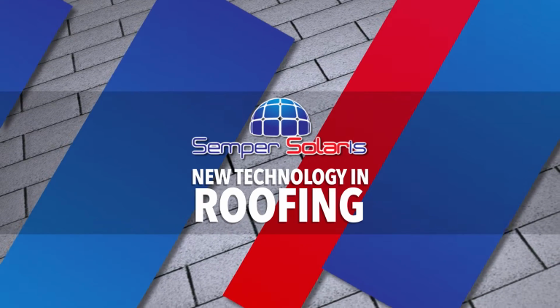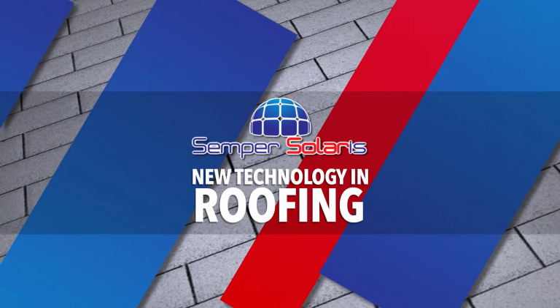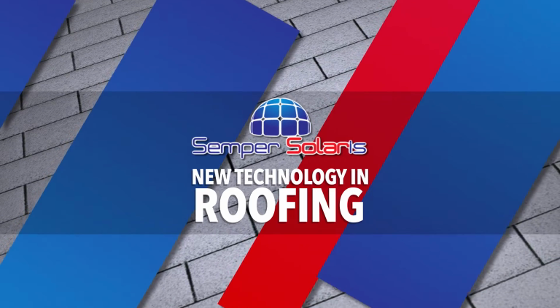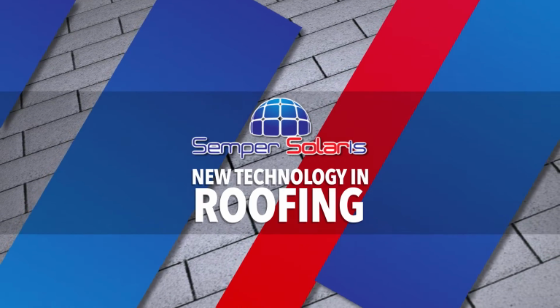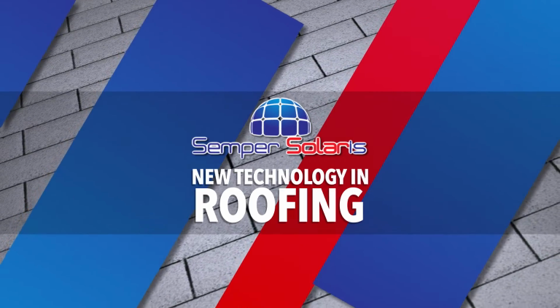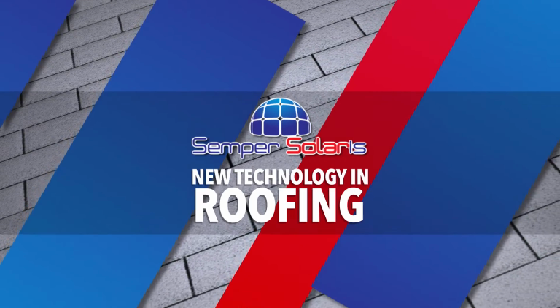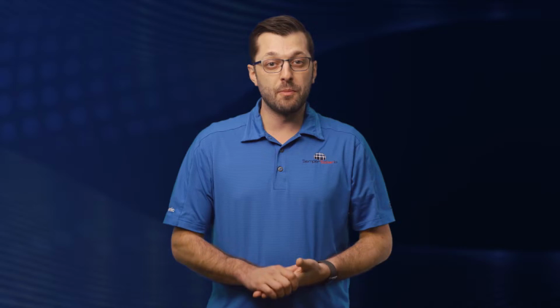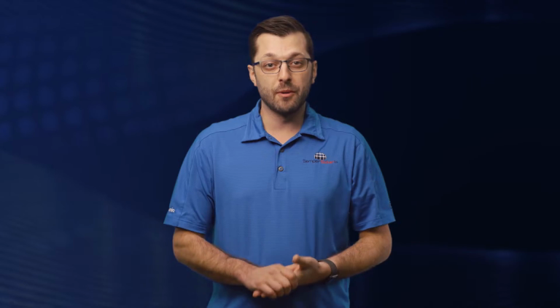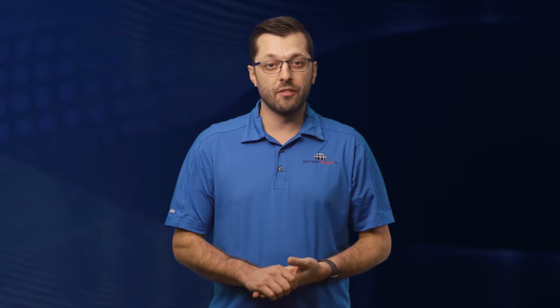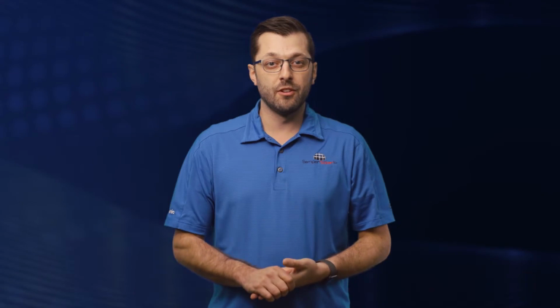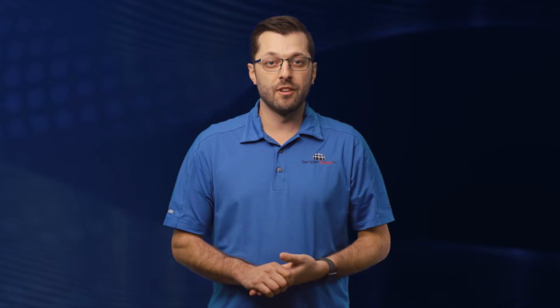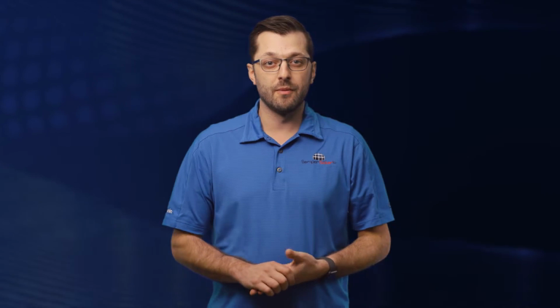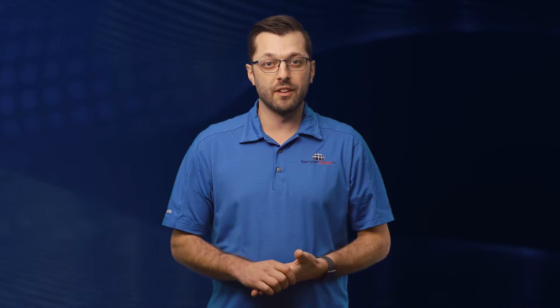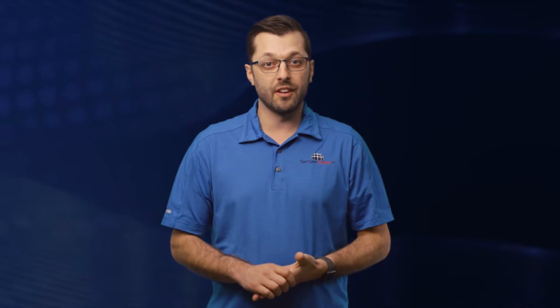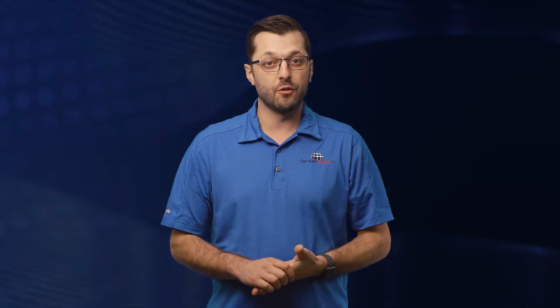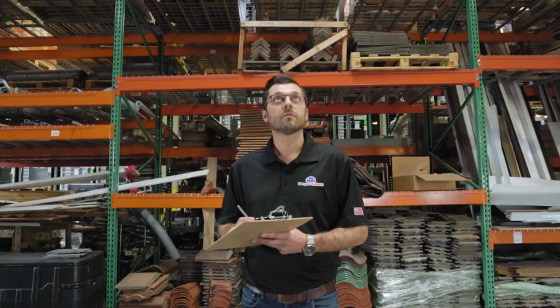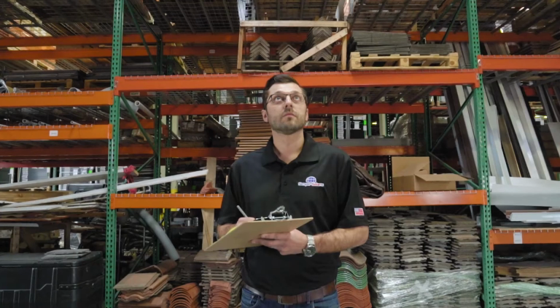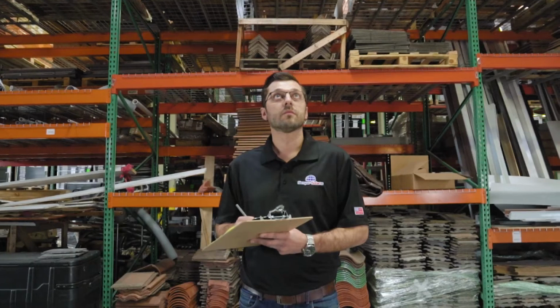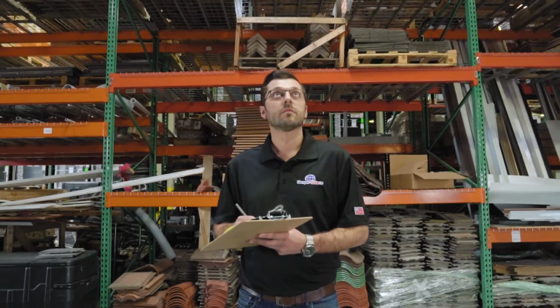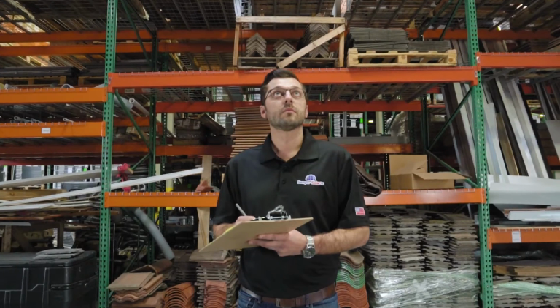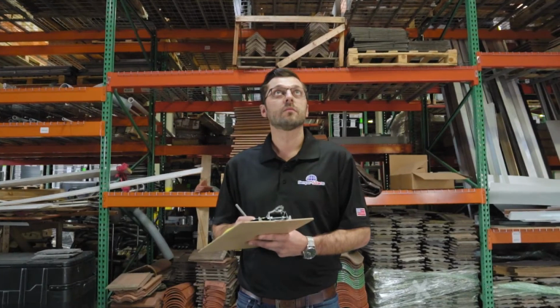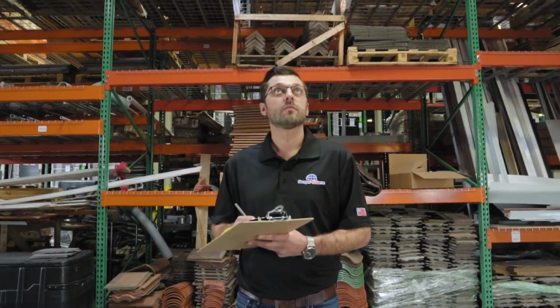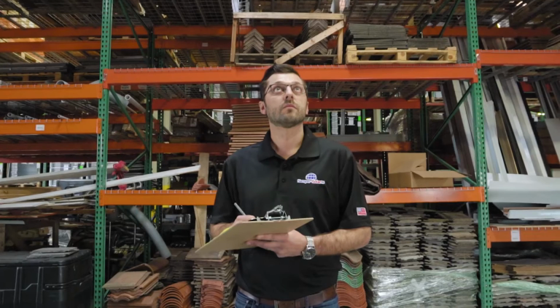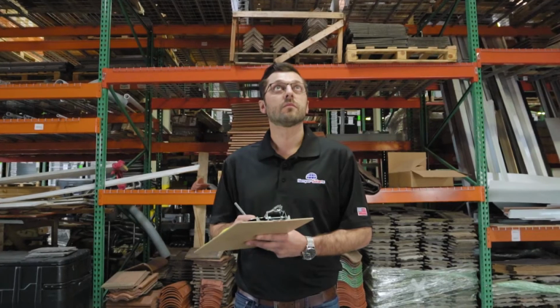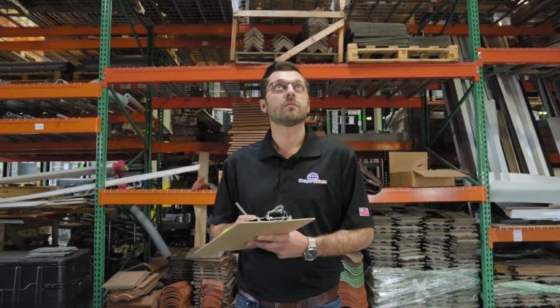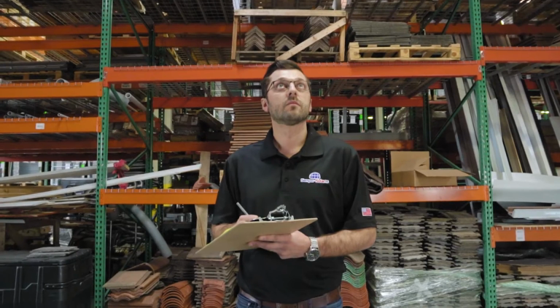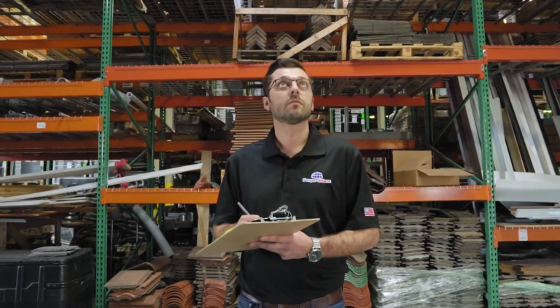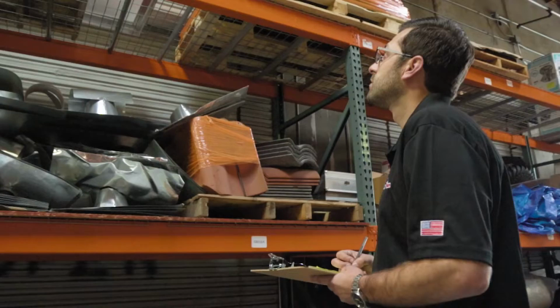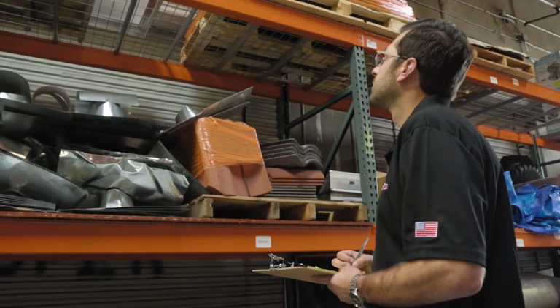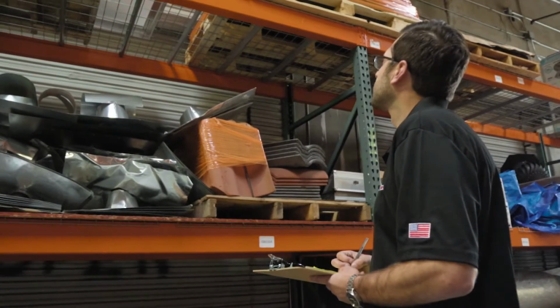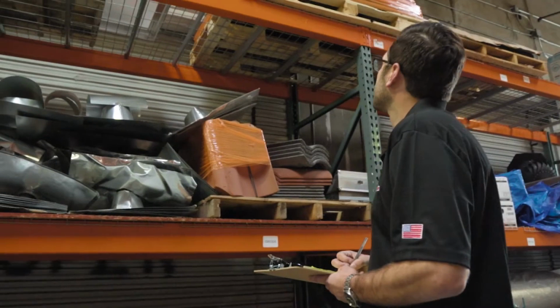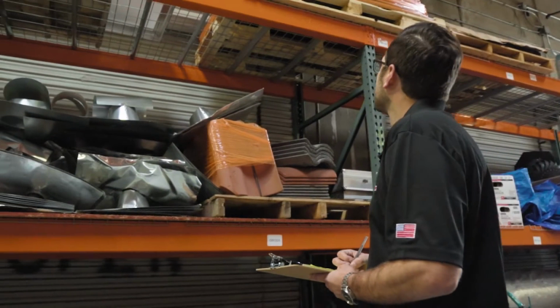My name is JP McEvenue. I'm the Executive Director of Roofing Operations for Semper Solaris.